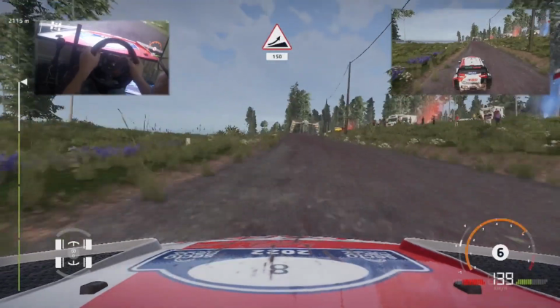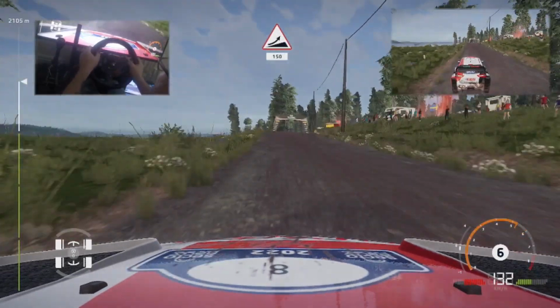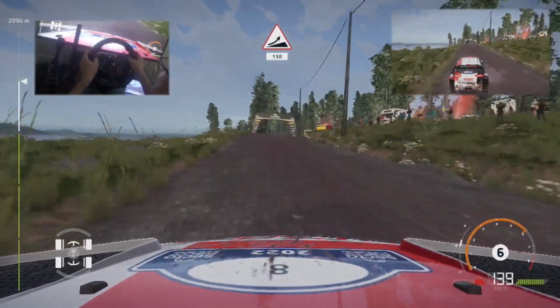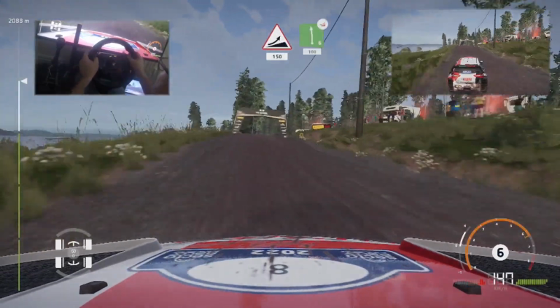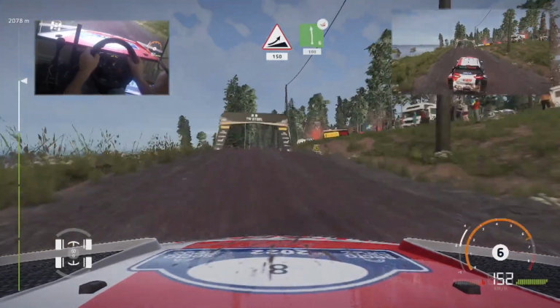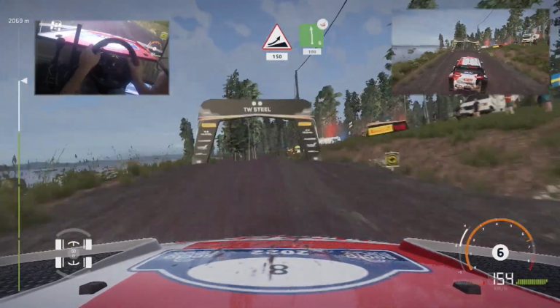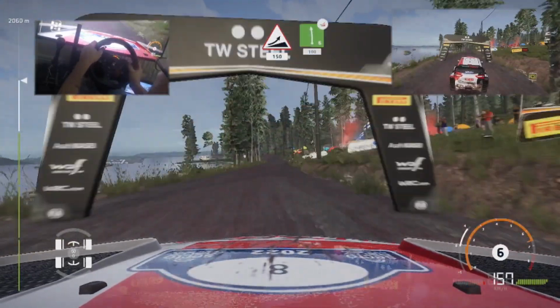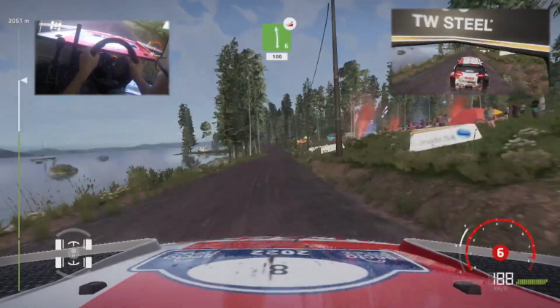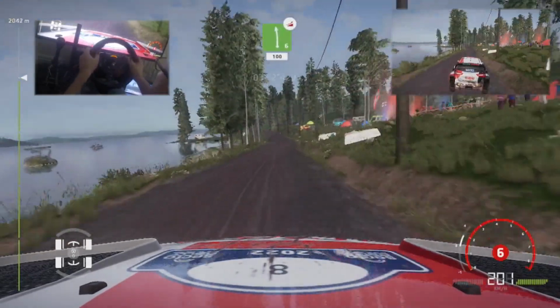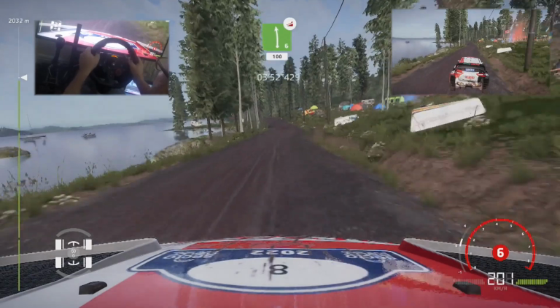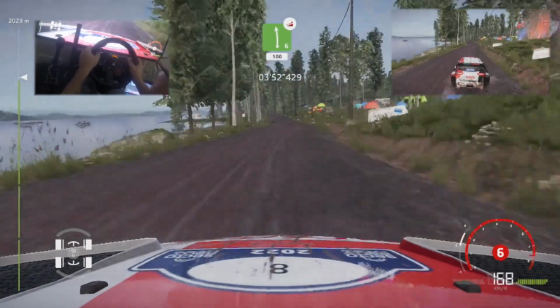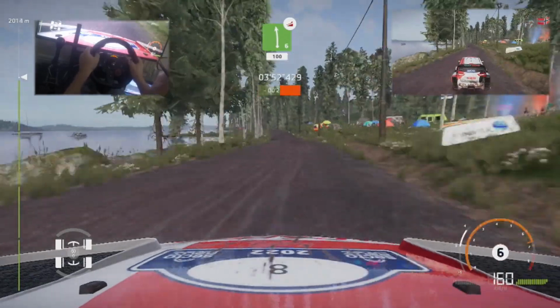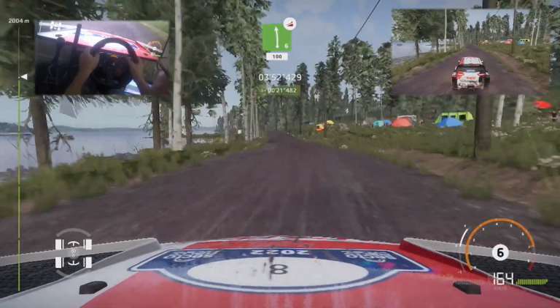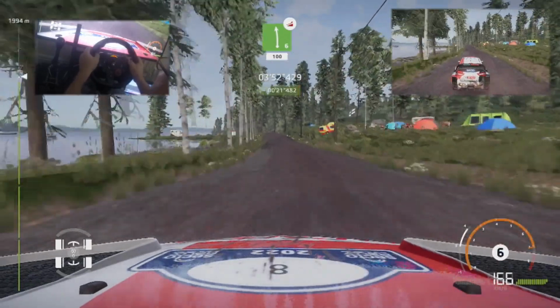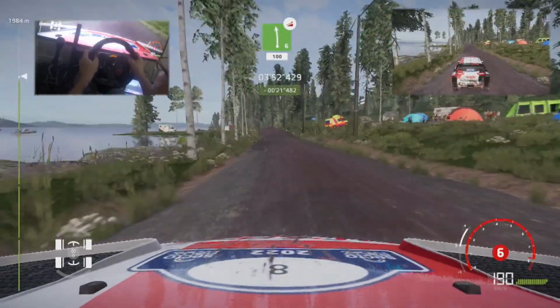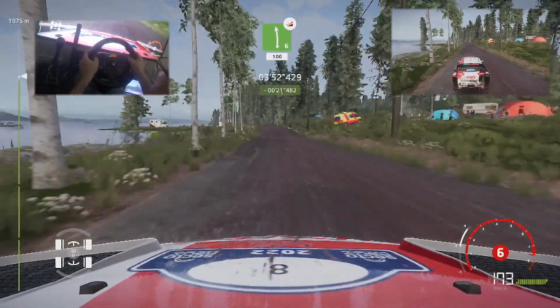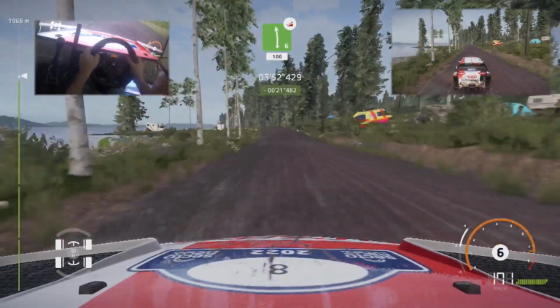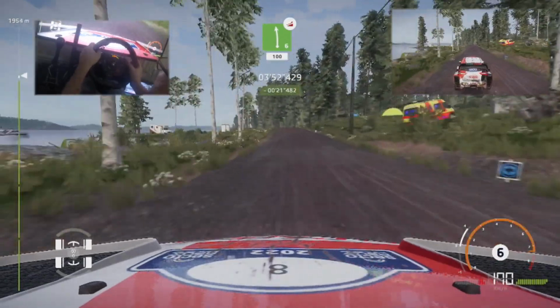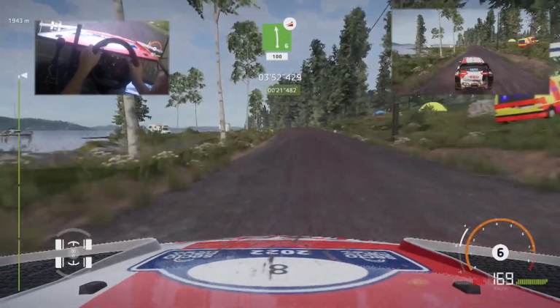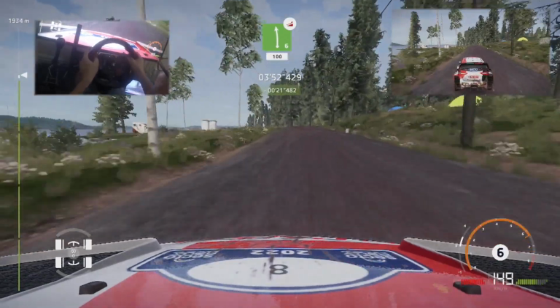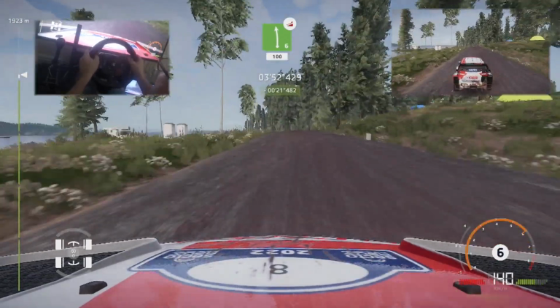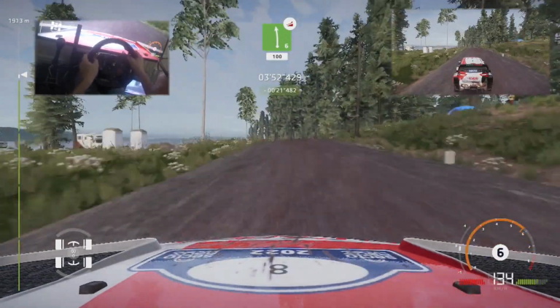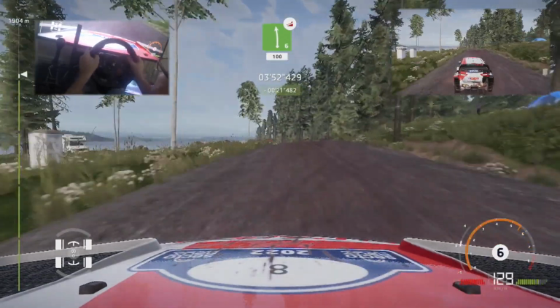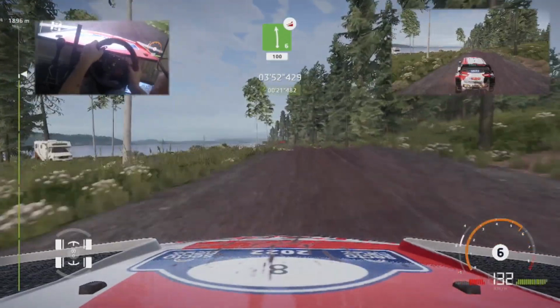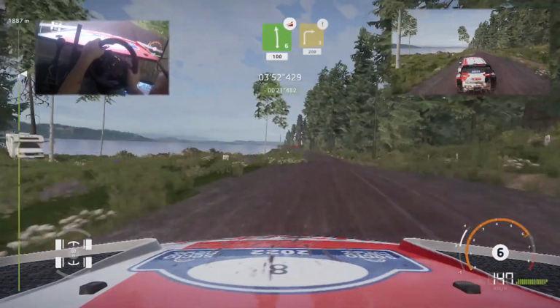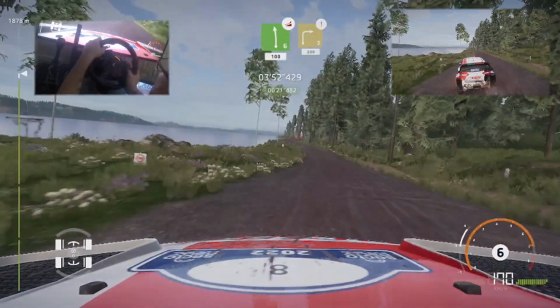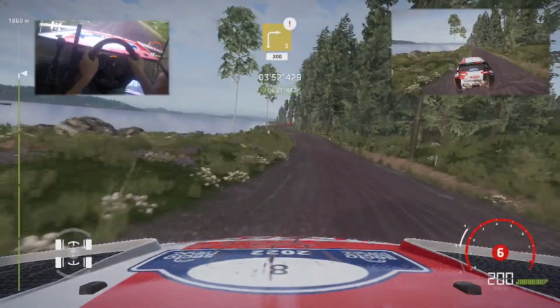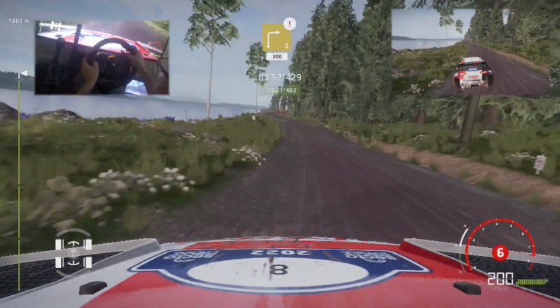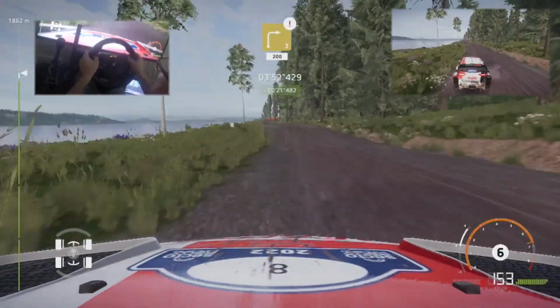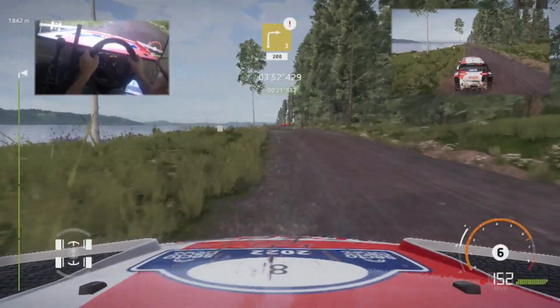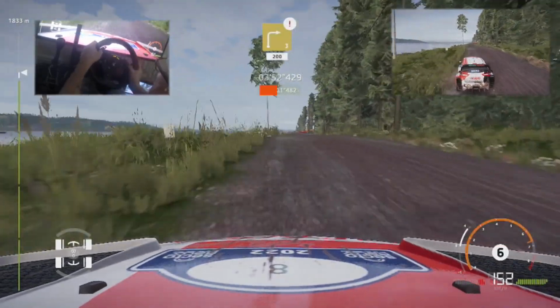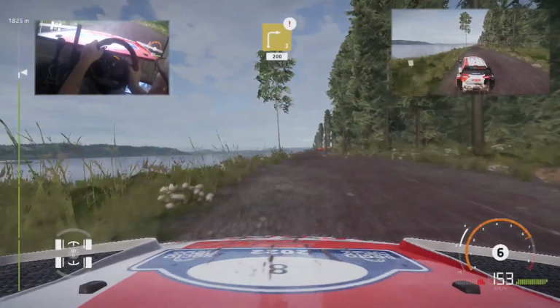Whoa! Left 6, long, over jump, keep in, 100. Caution, right 3, cut, 200.